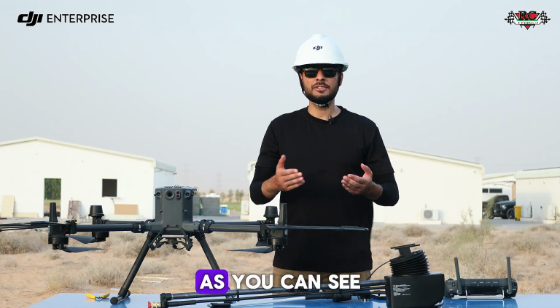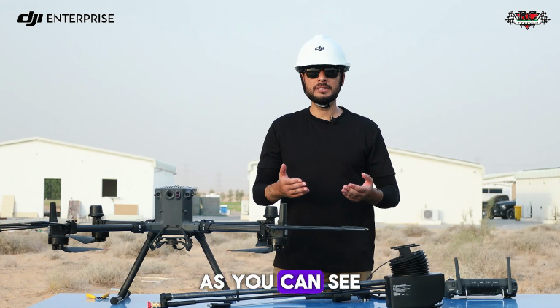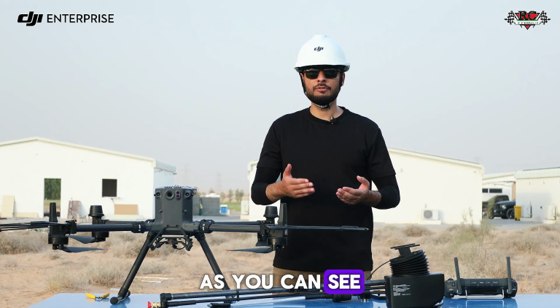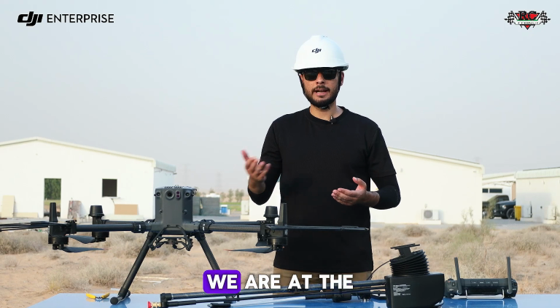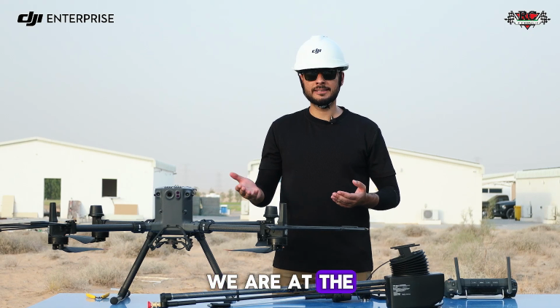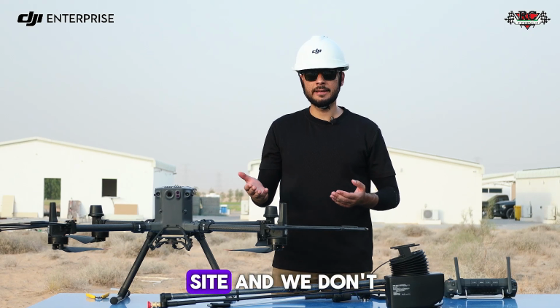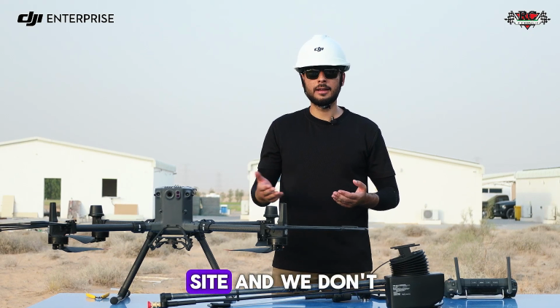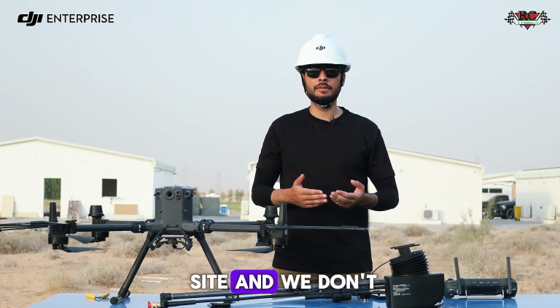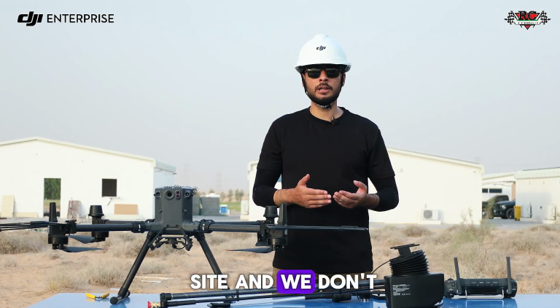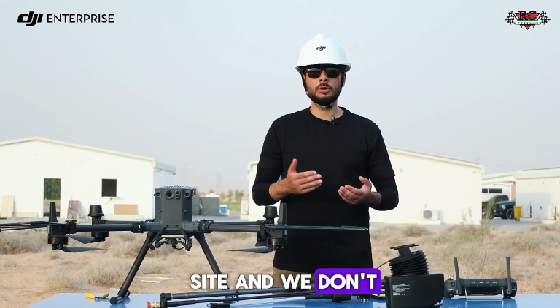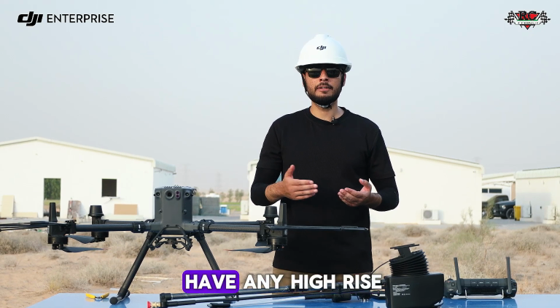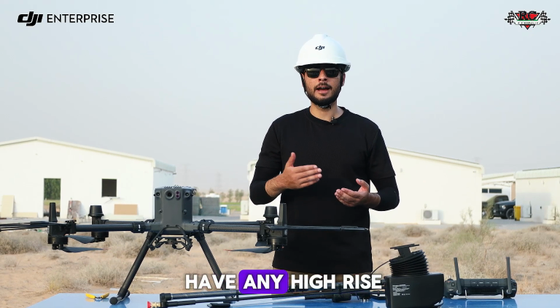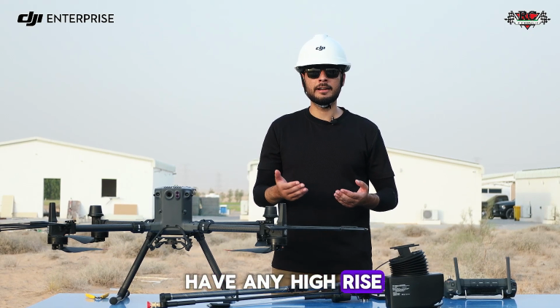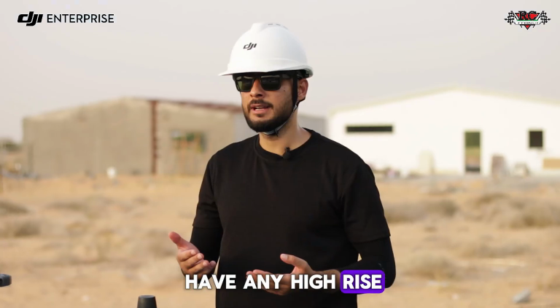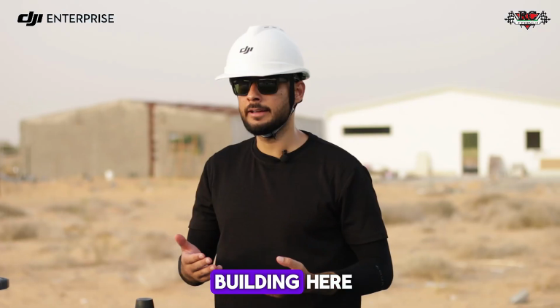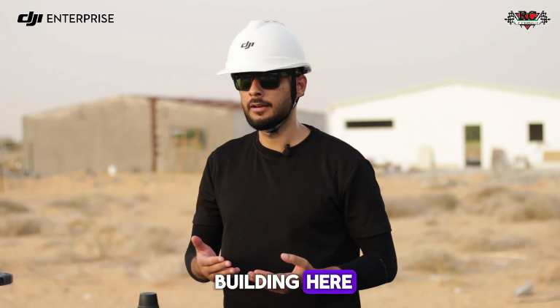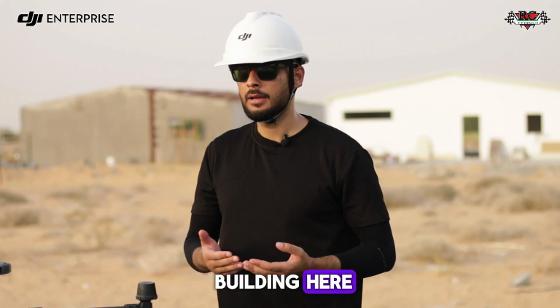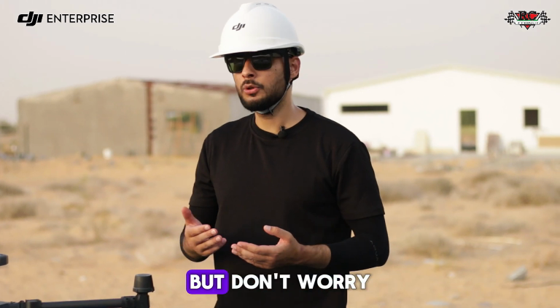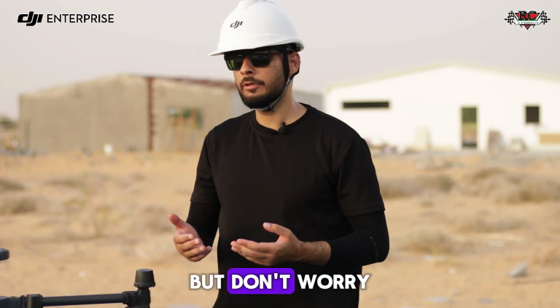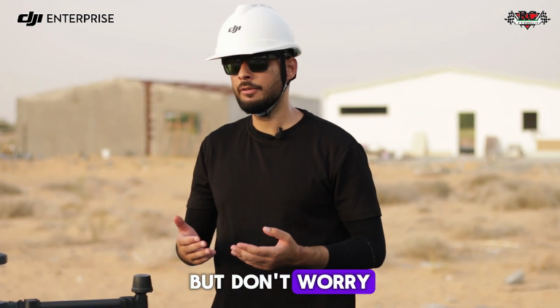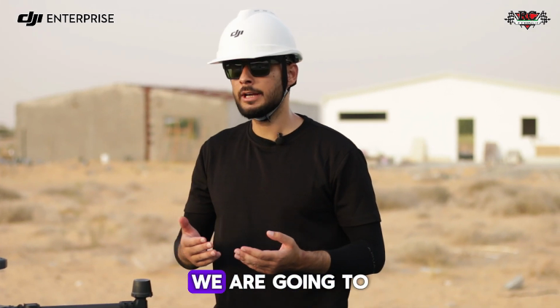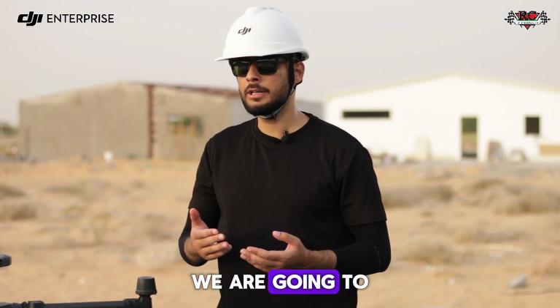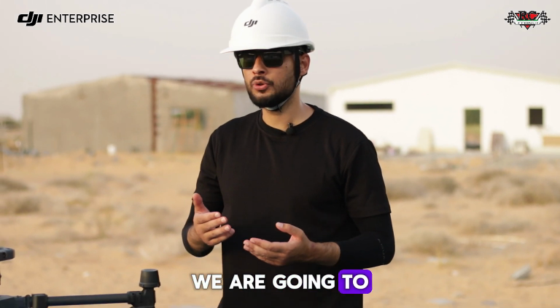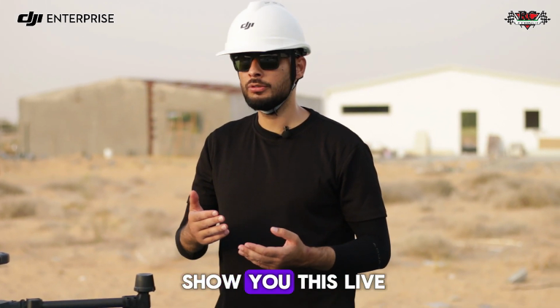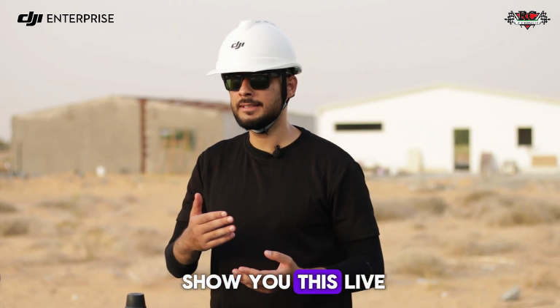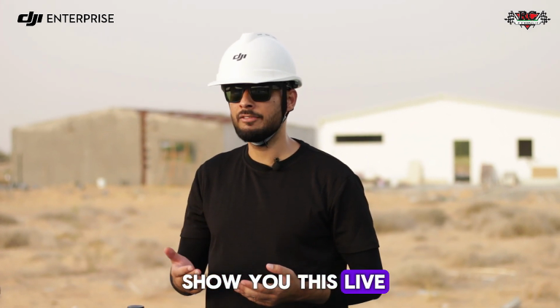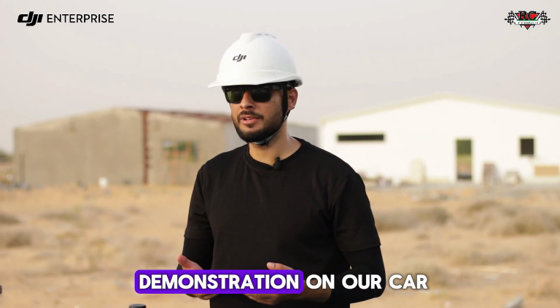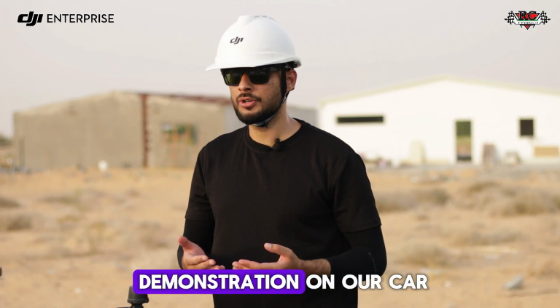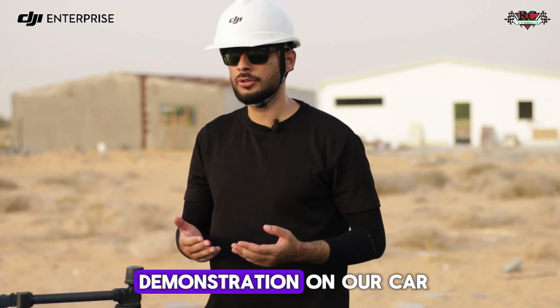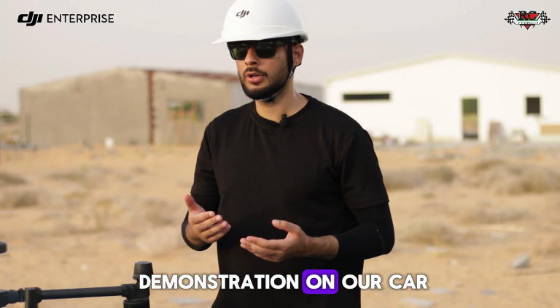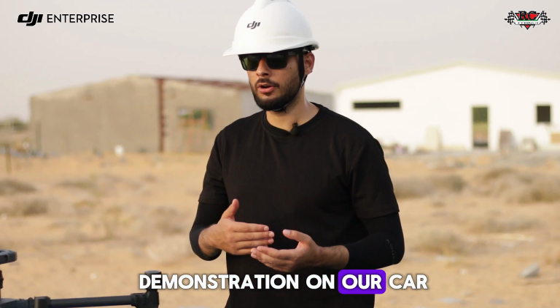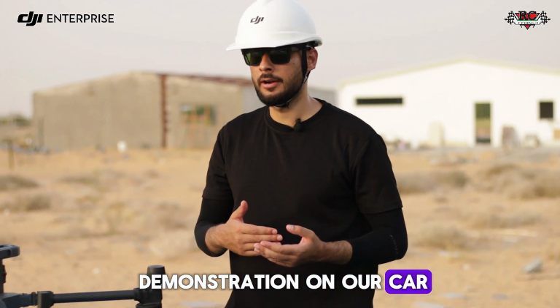As you can see, we are at the site and we don't have any high-rise building here, but don't worry — we are going to show you this live demonstration on our car.